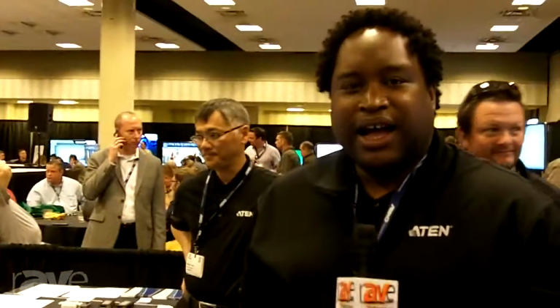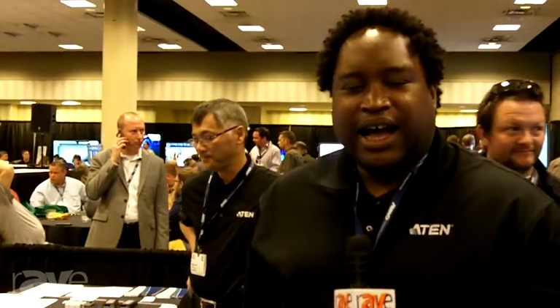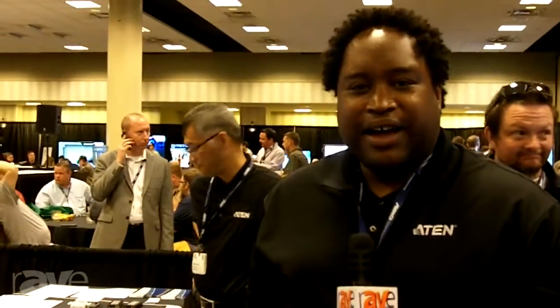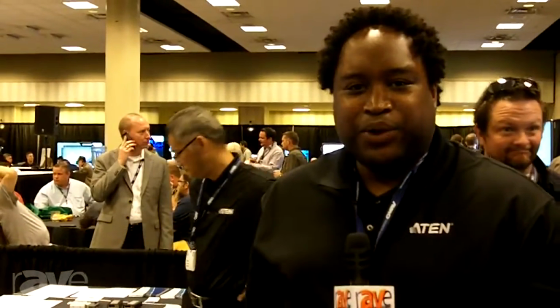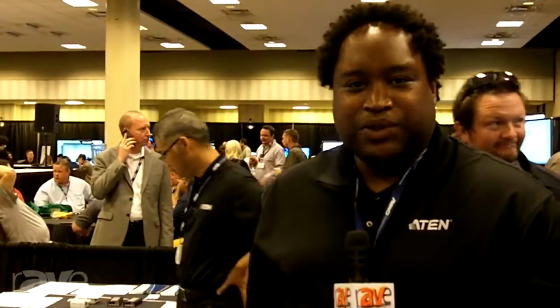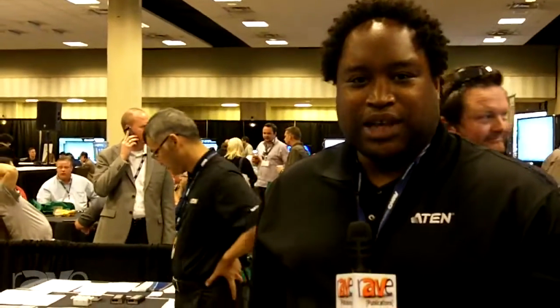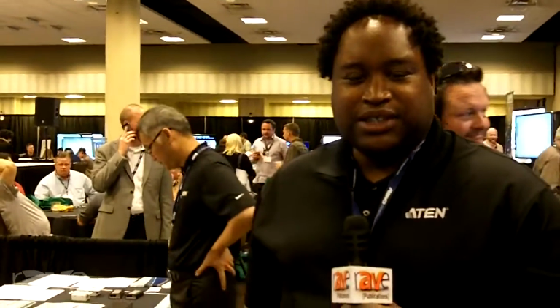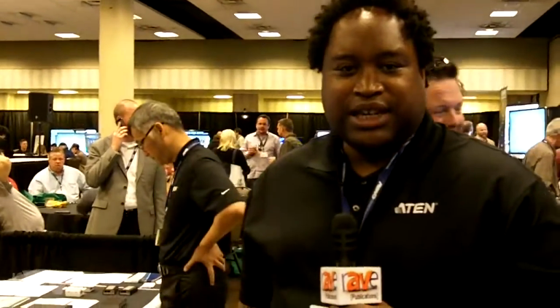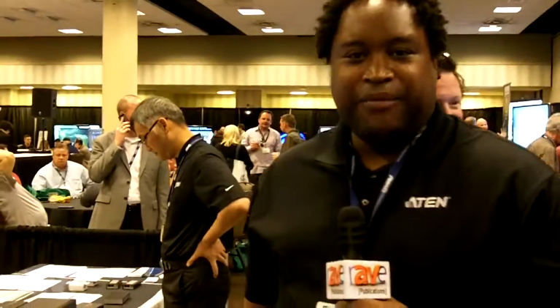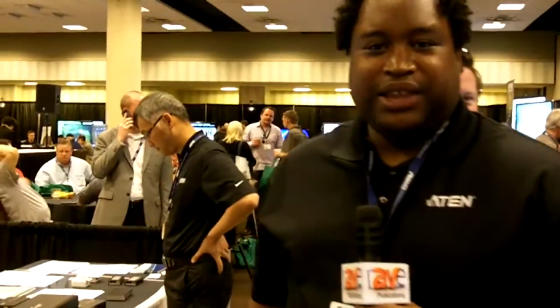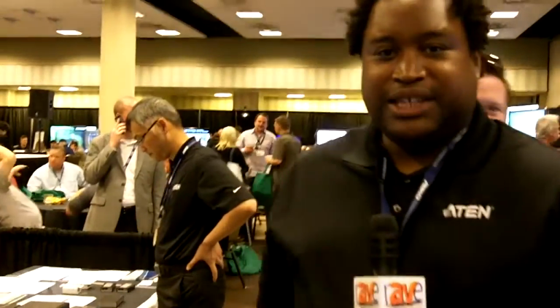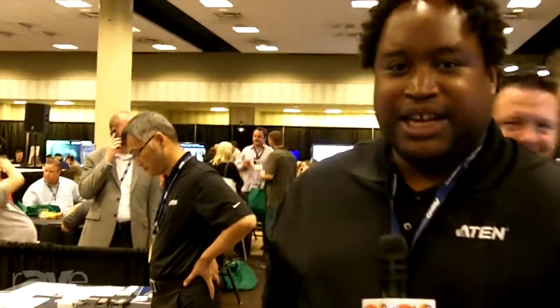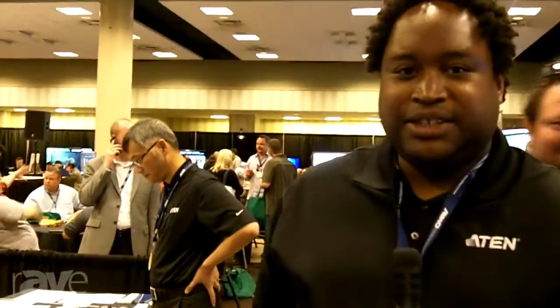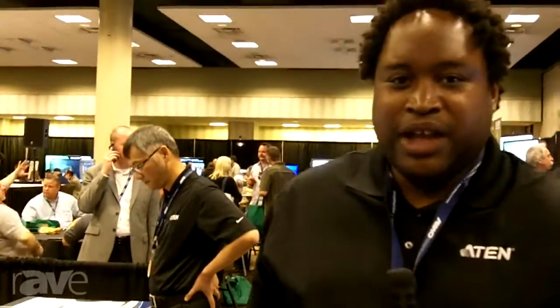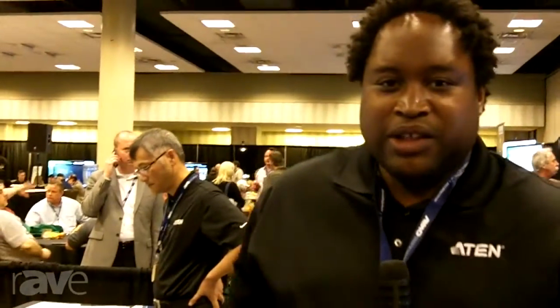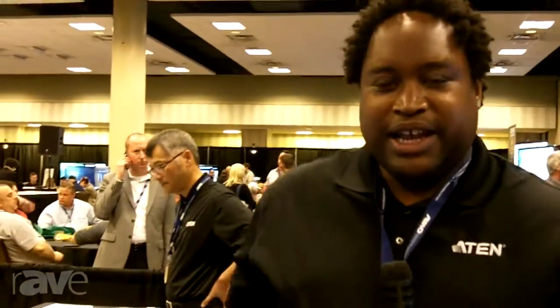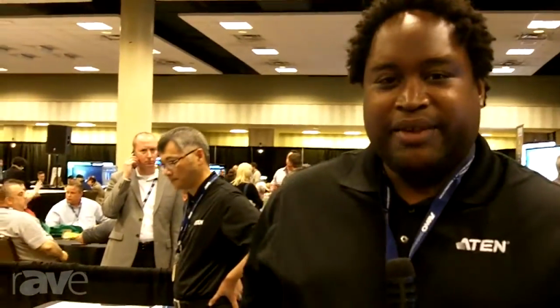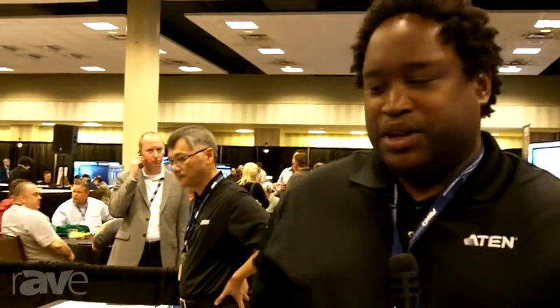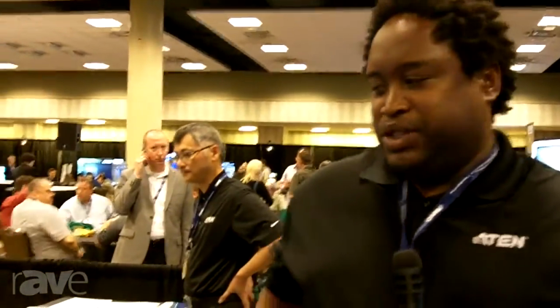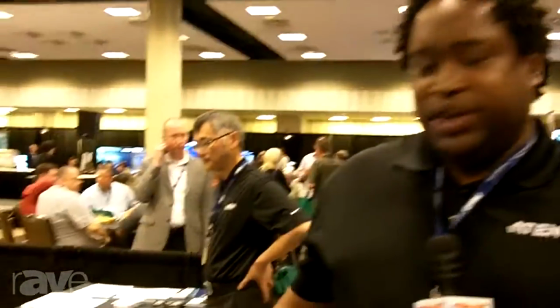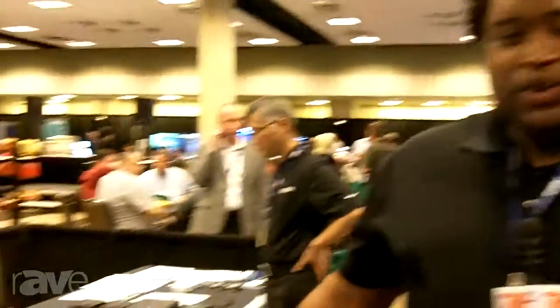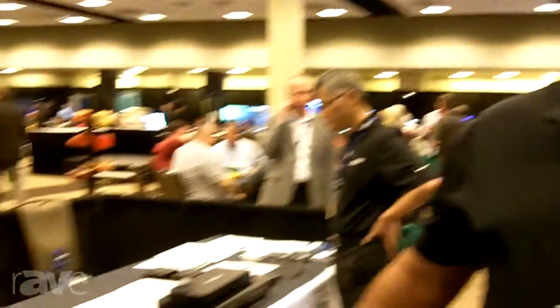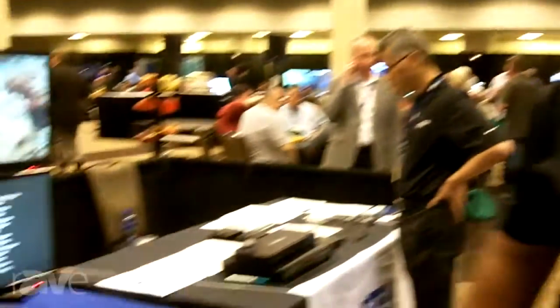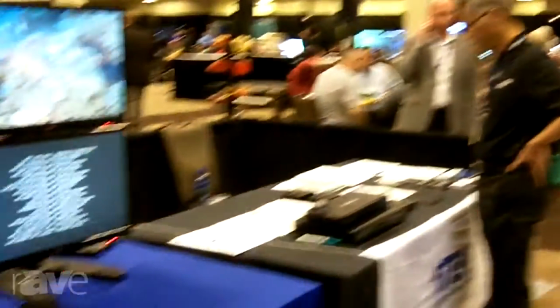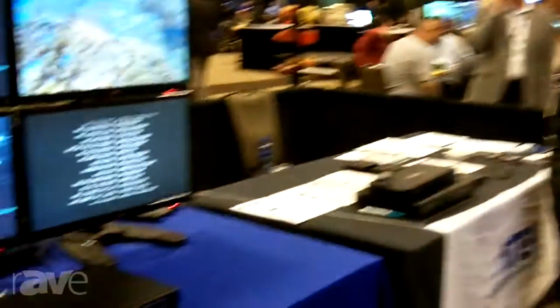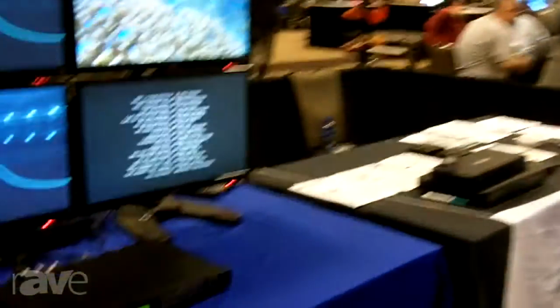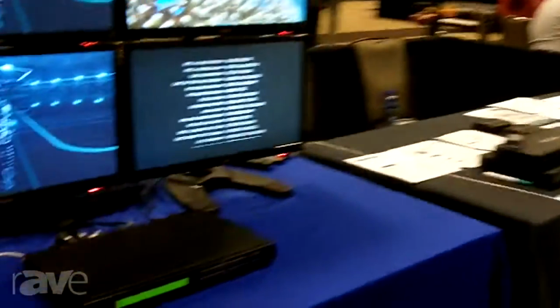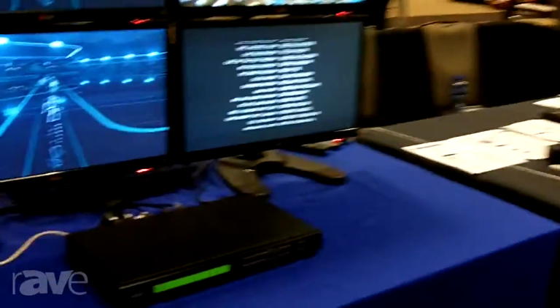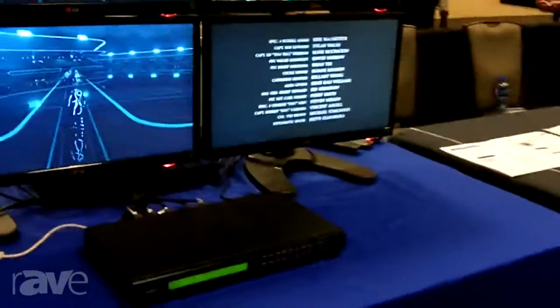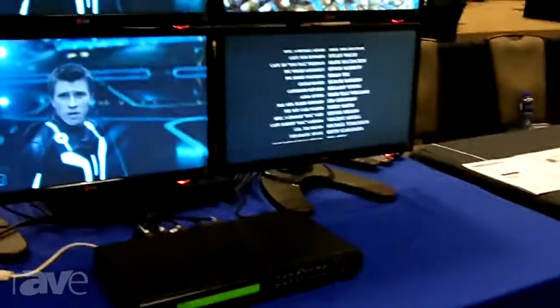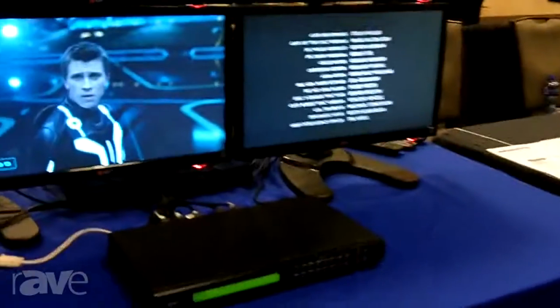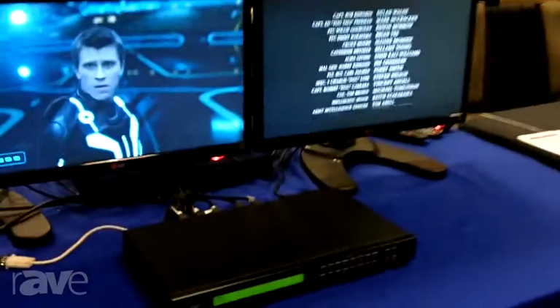Hi, I'm Lewis Washington. I'm with A10. Today I'm going to be showing you our VM5808H.